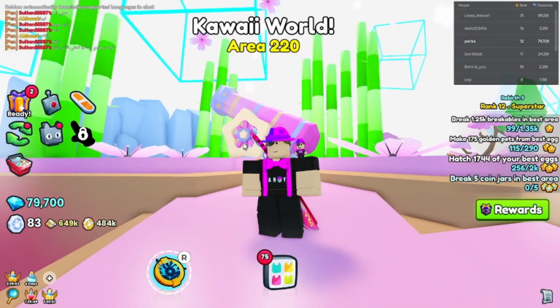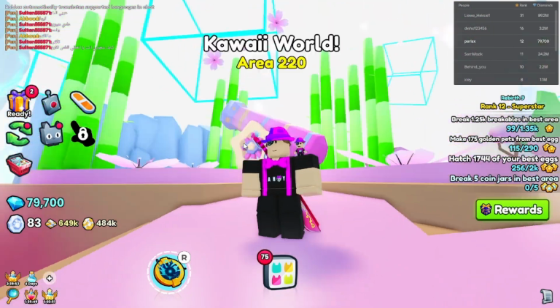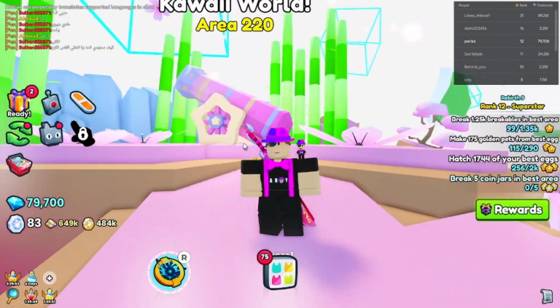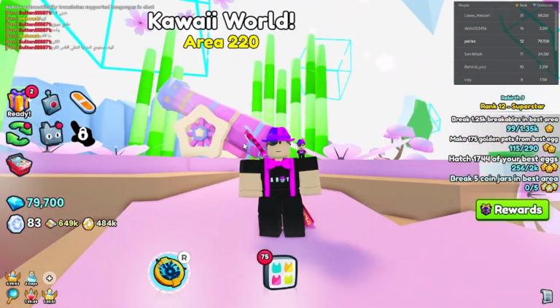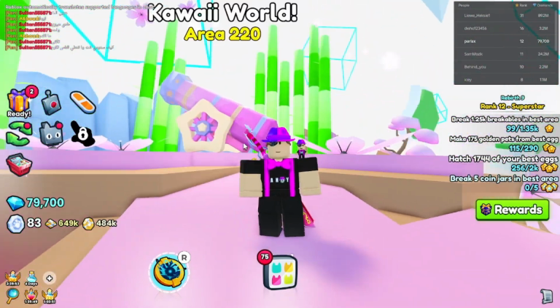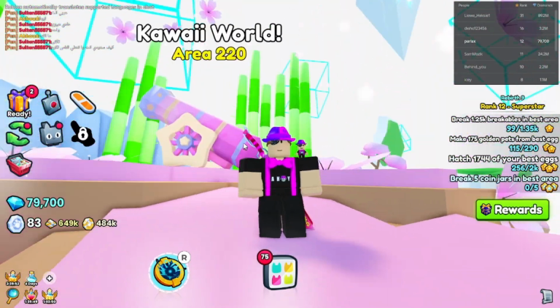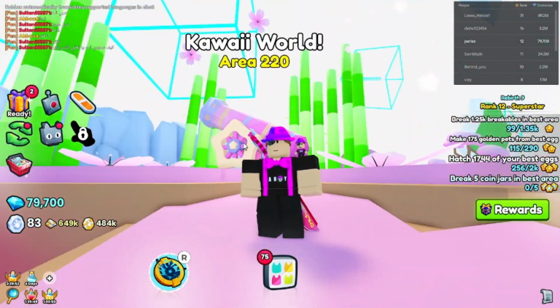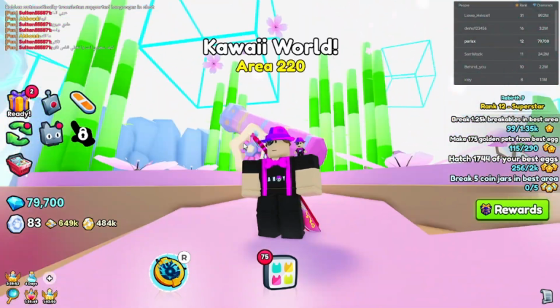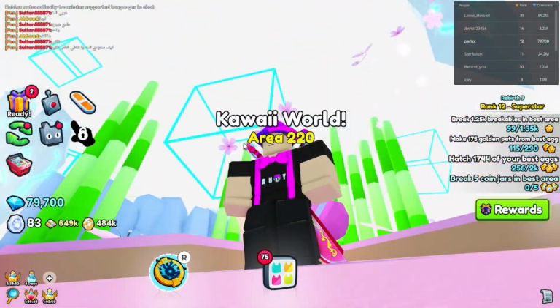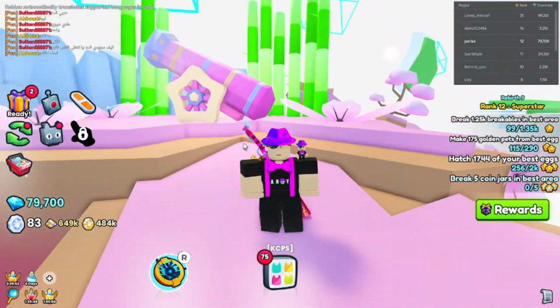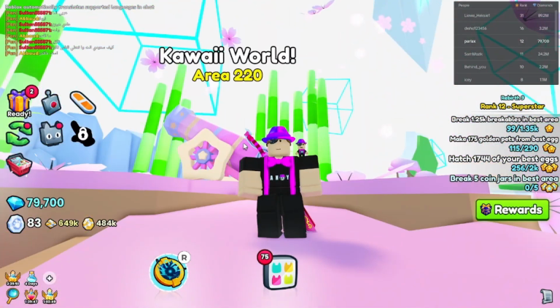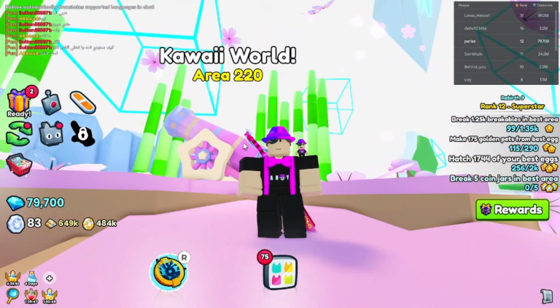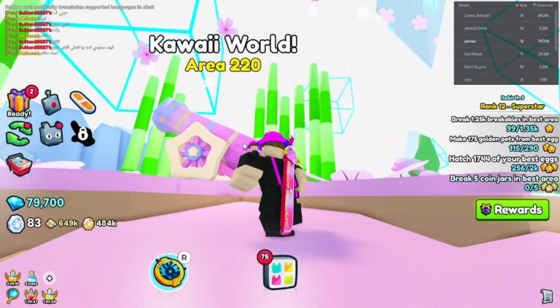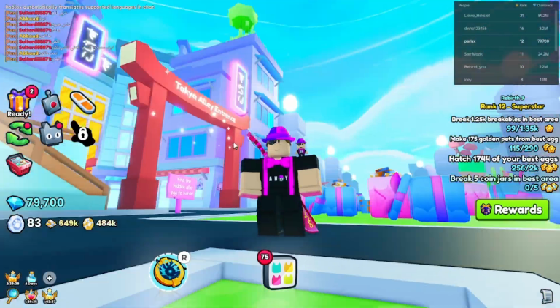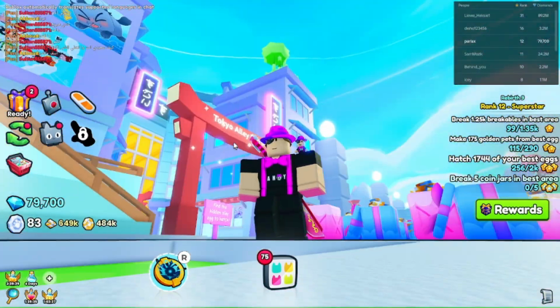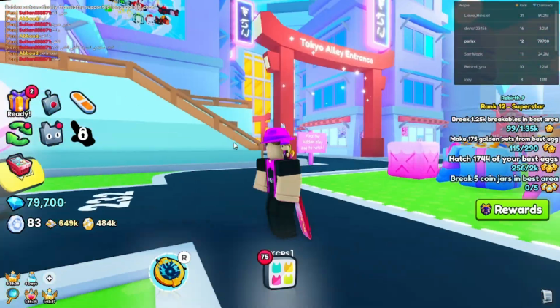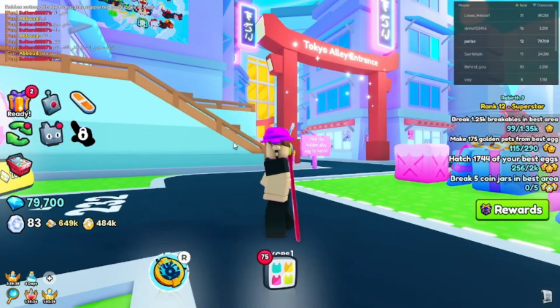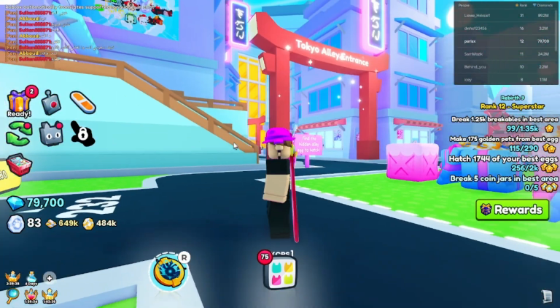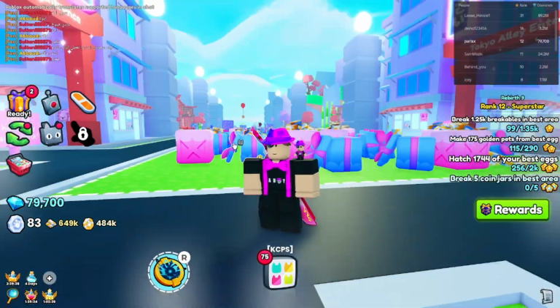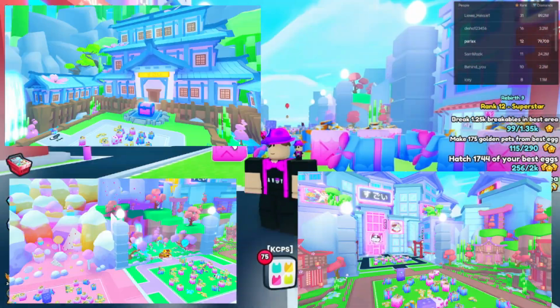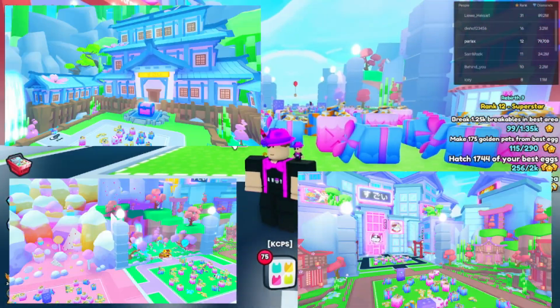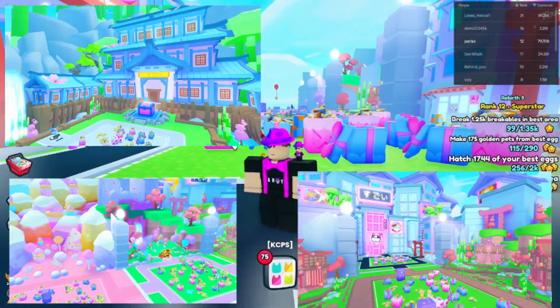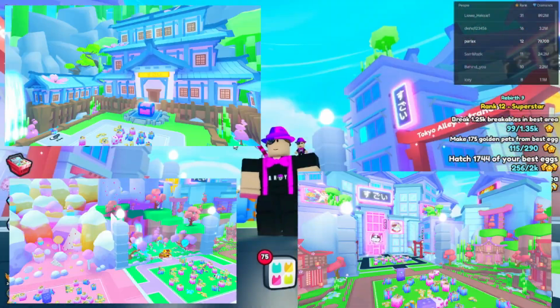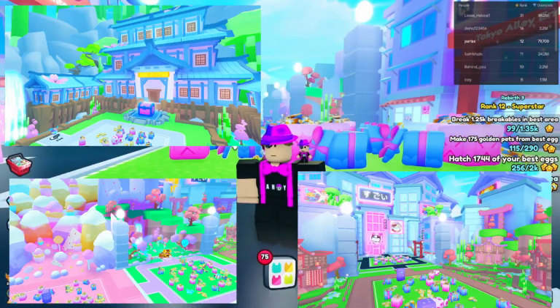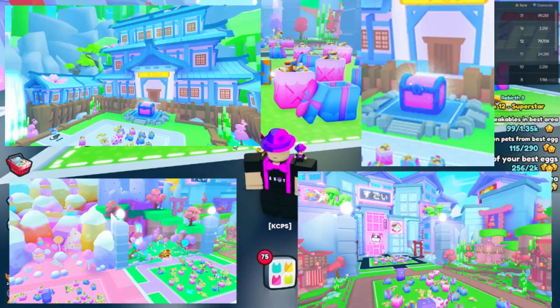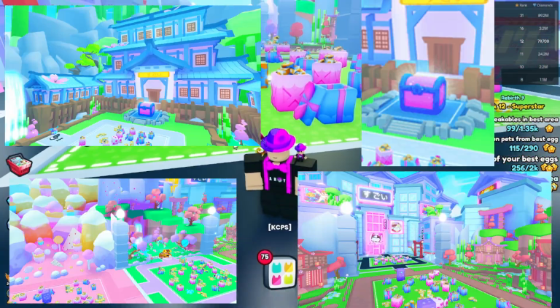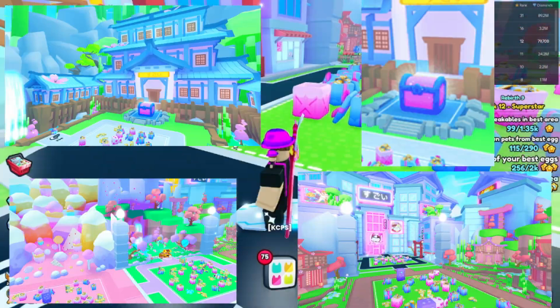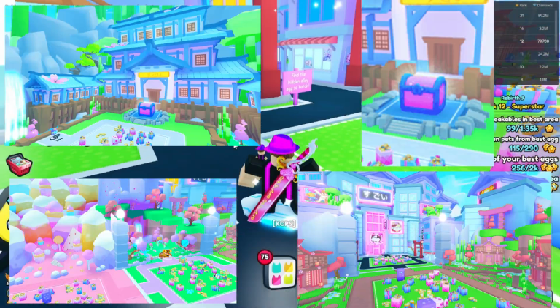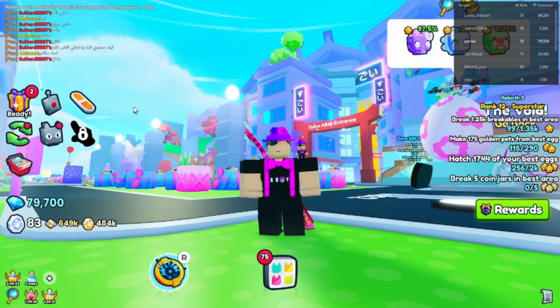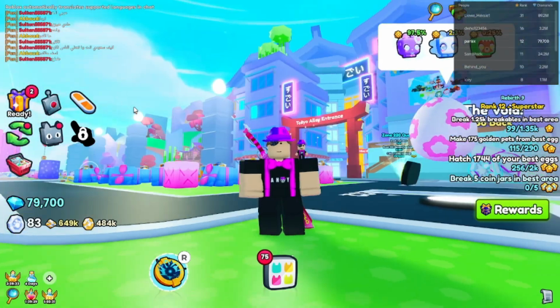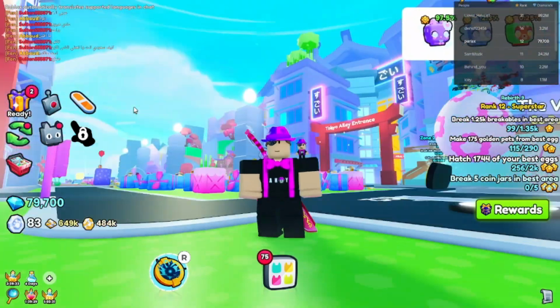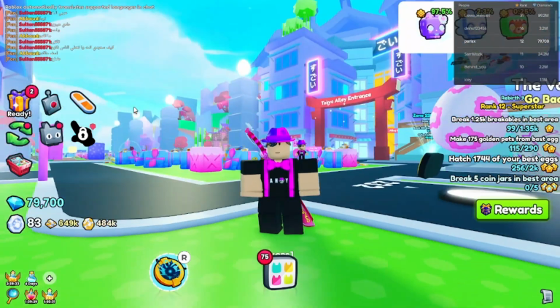Hey guys, Pet Simulator 99 added Kawaii World, including the Tokyo Alleyway, four new areas, and a boss chest. So let's get into it.